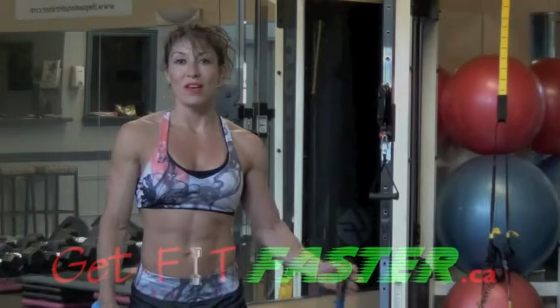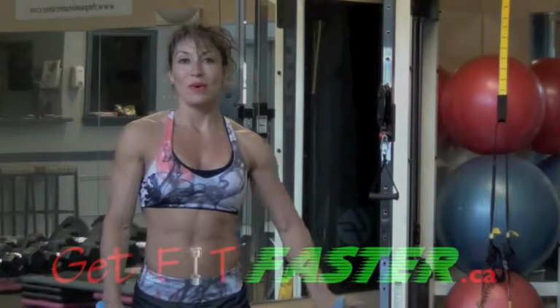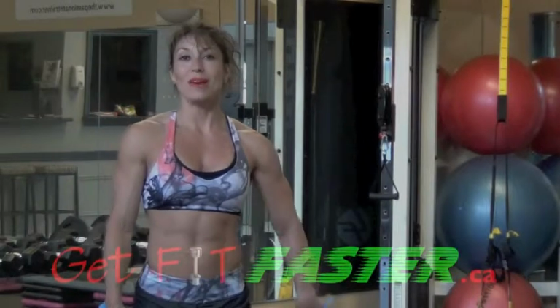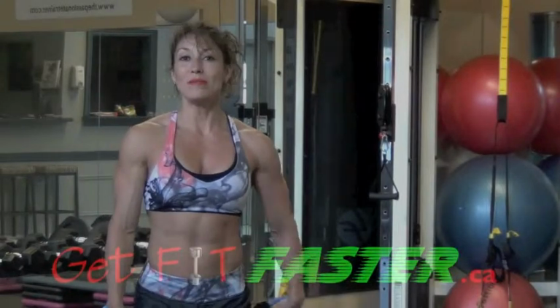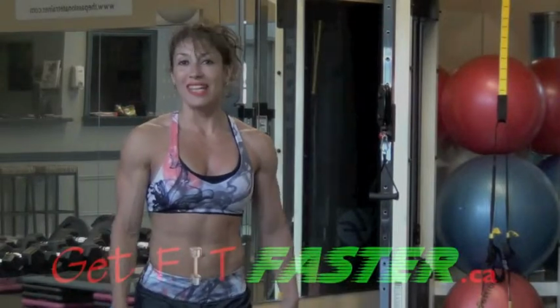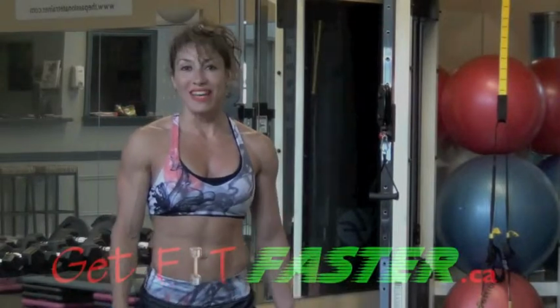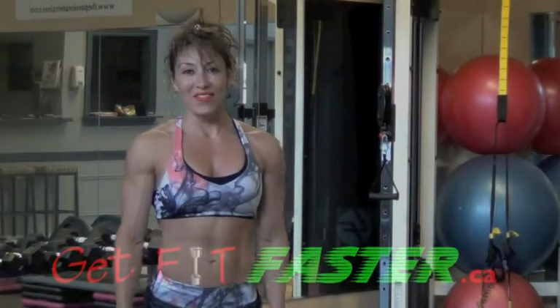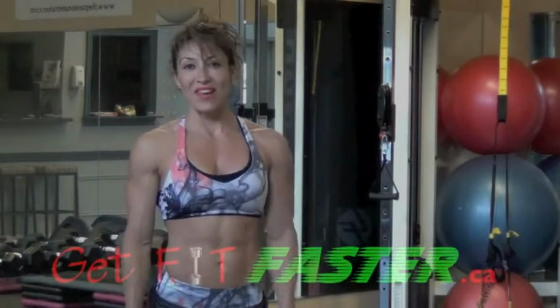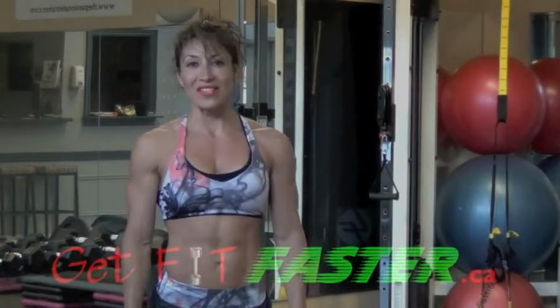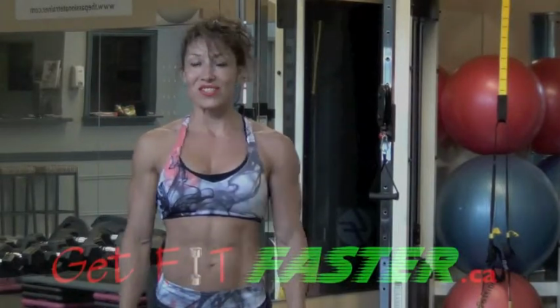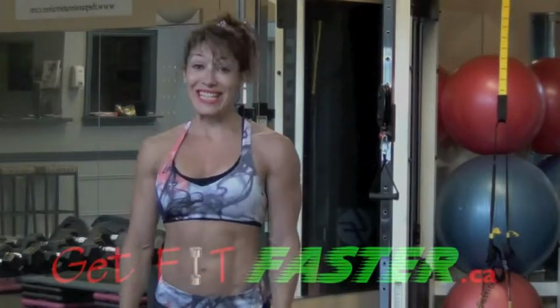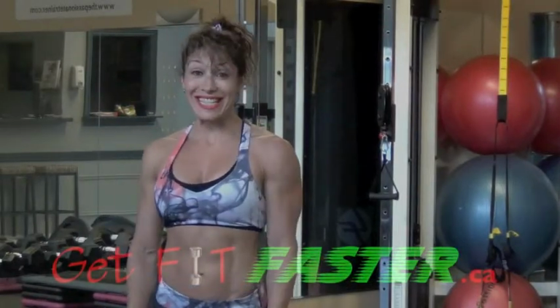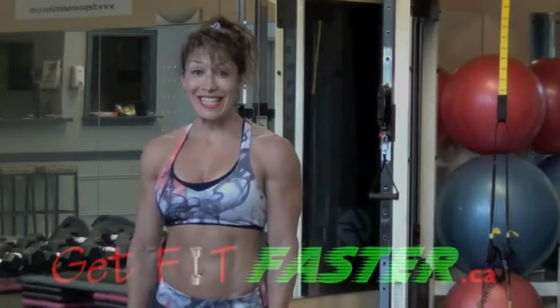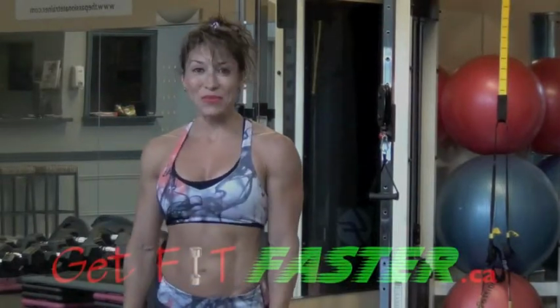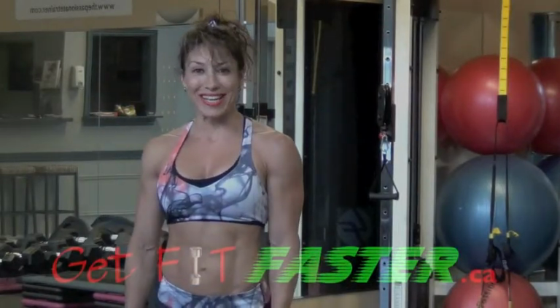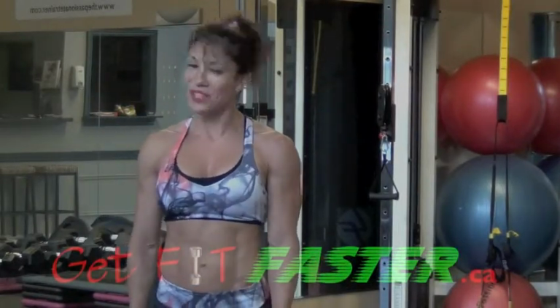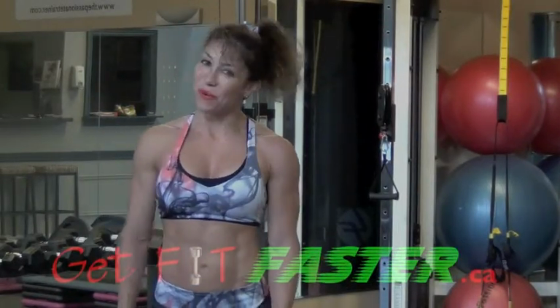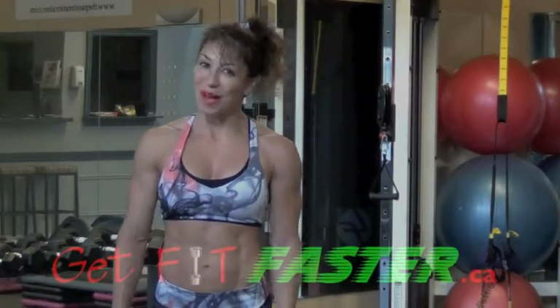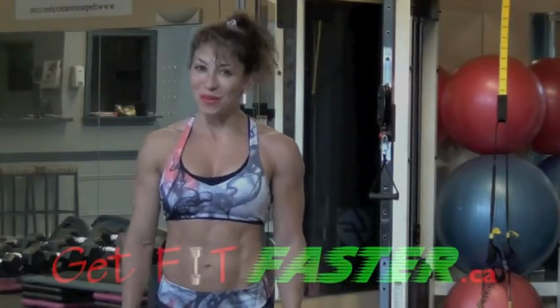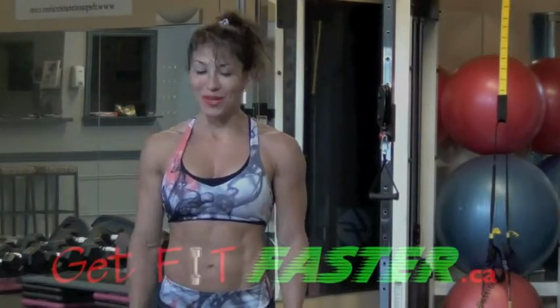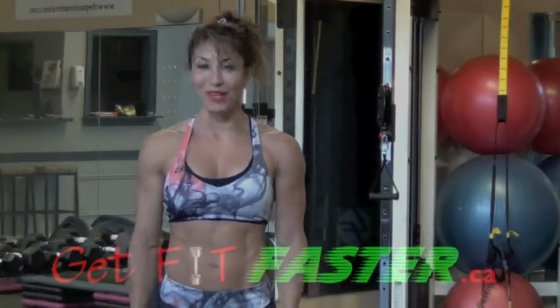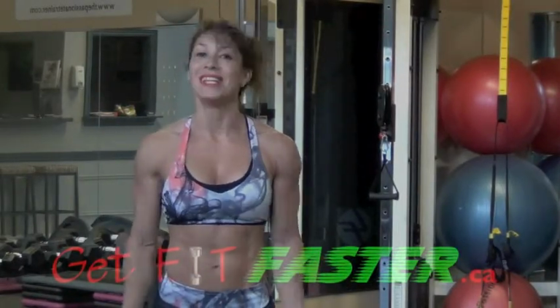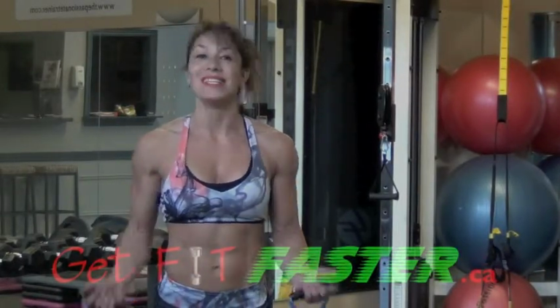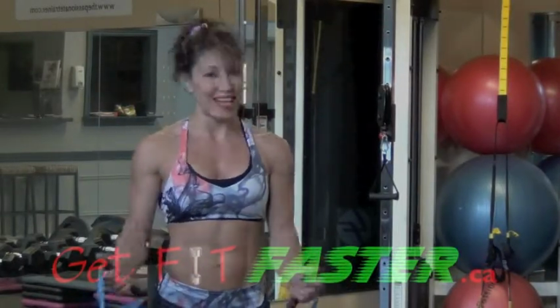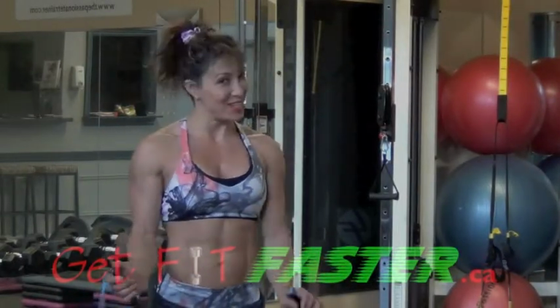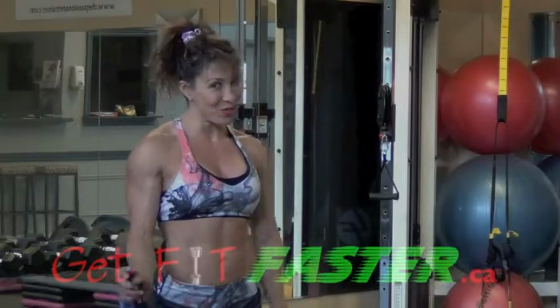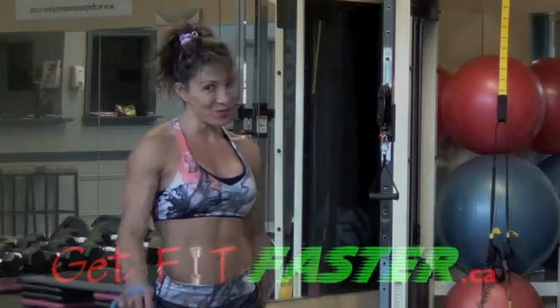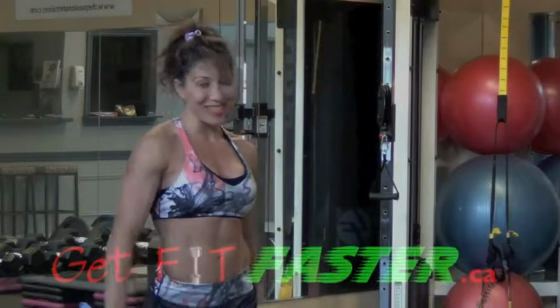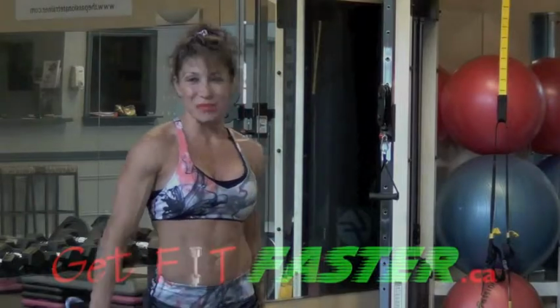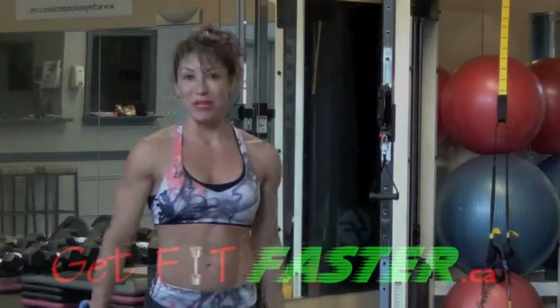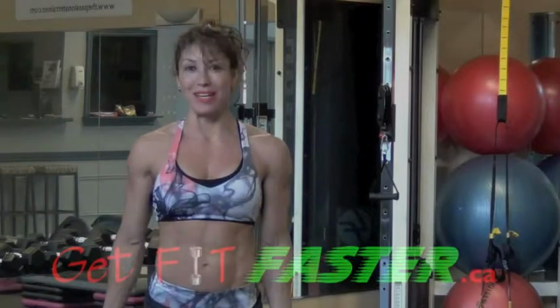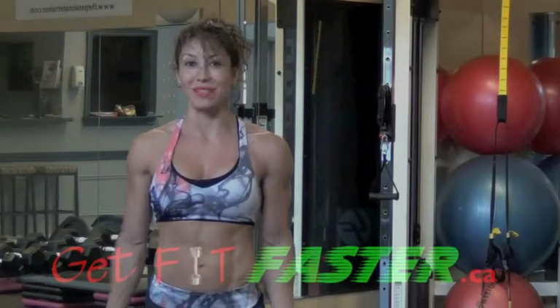Welcome to the Get Big Master TNT 20 Total Live Workout. Tighten your tone in 20 minutes.